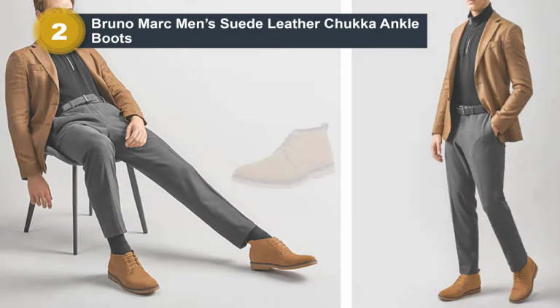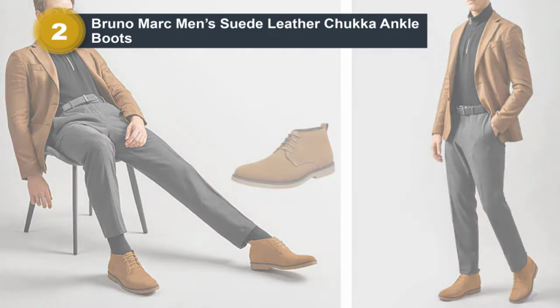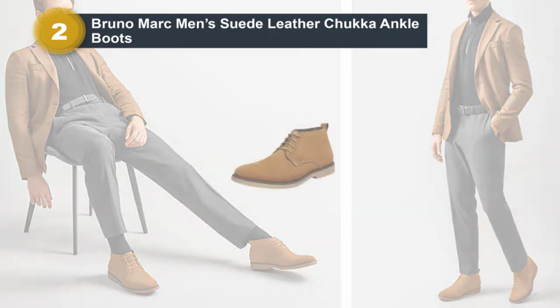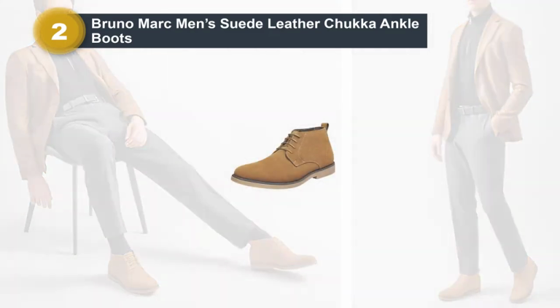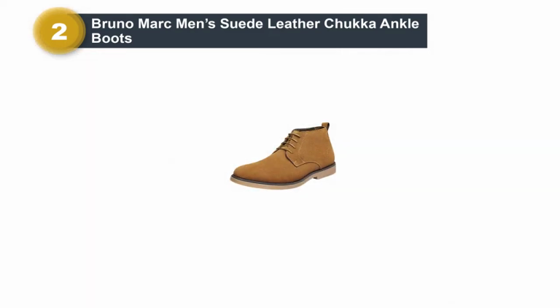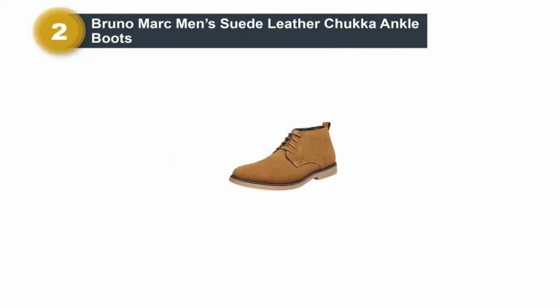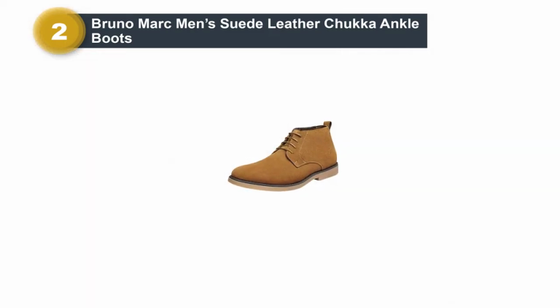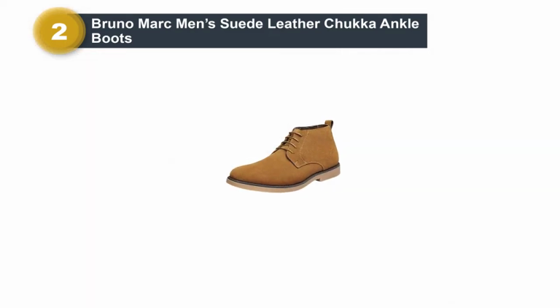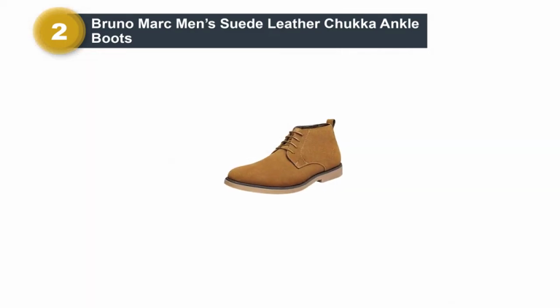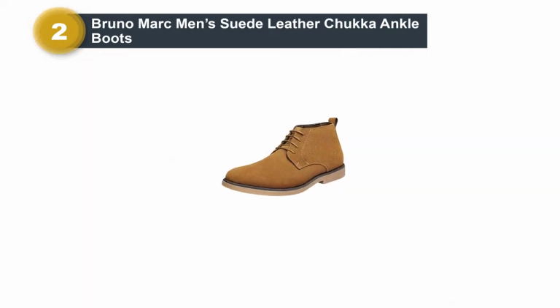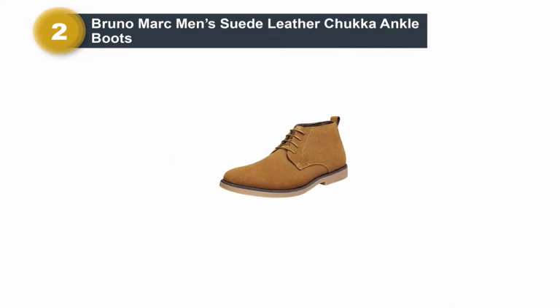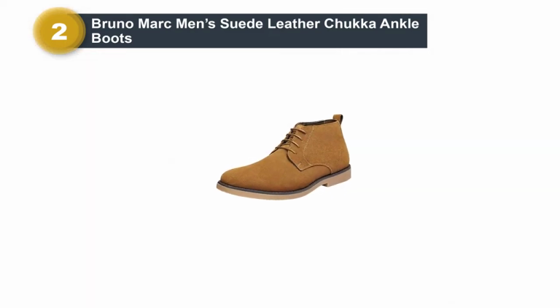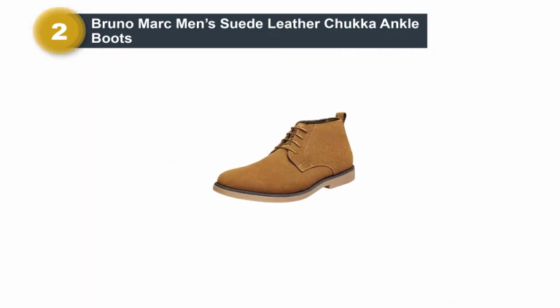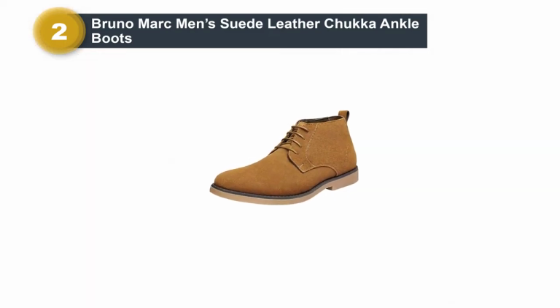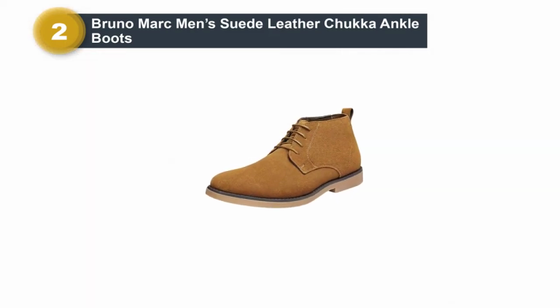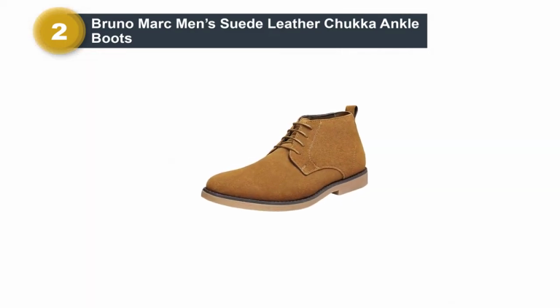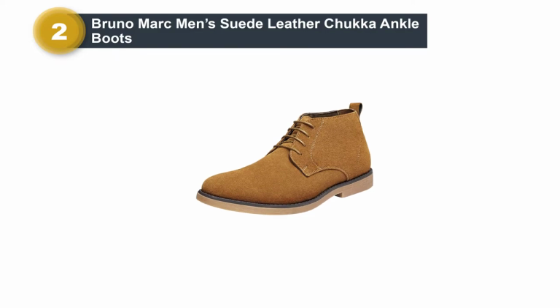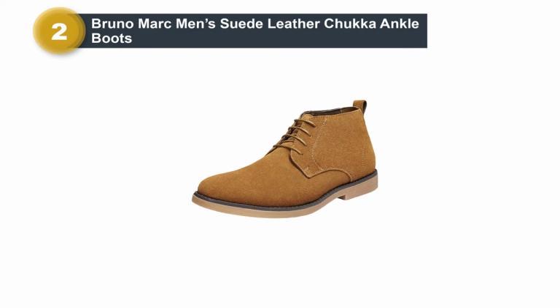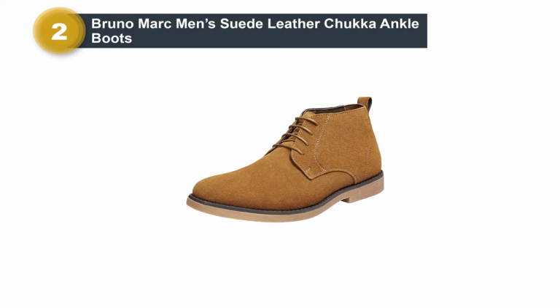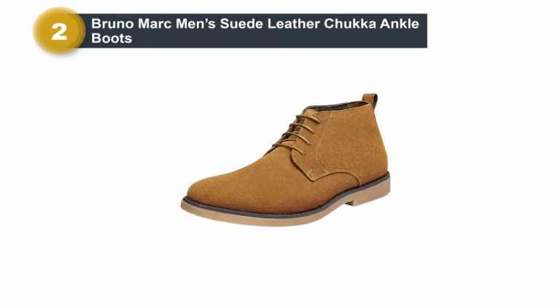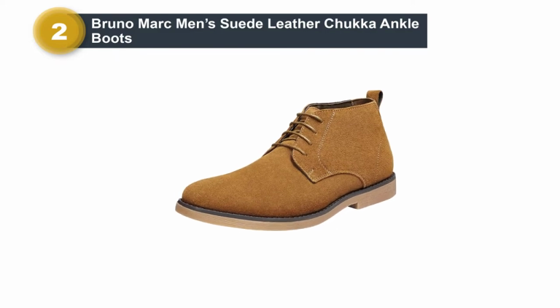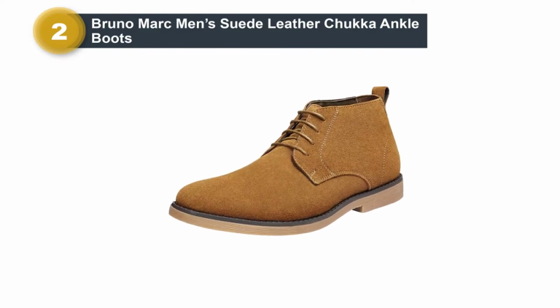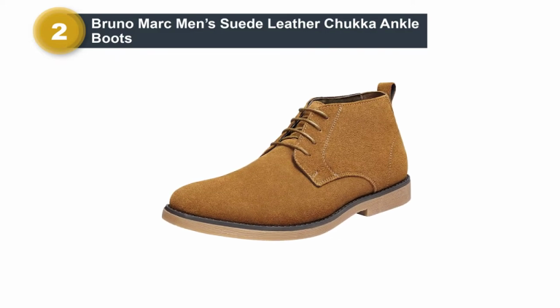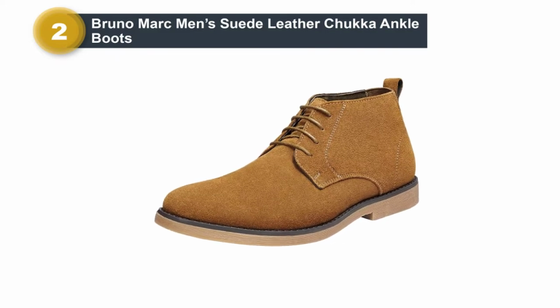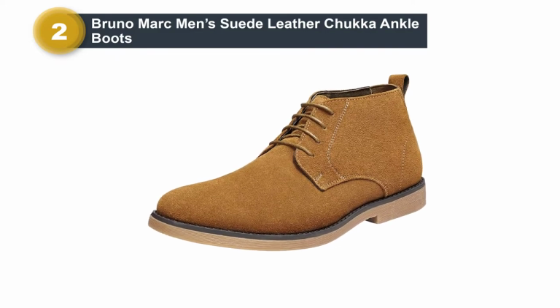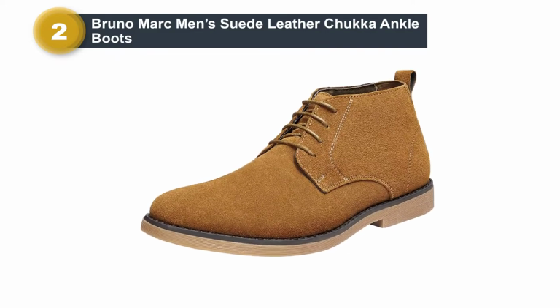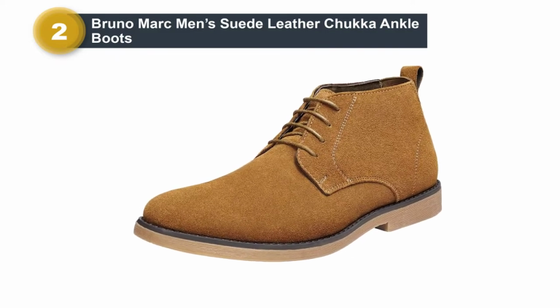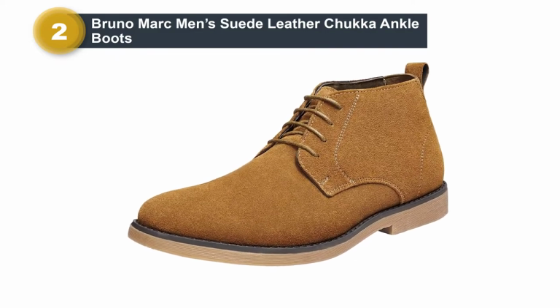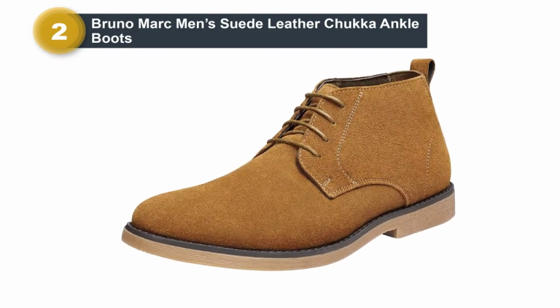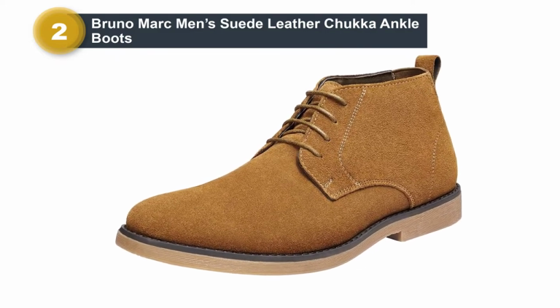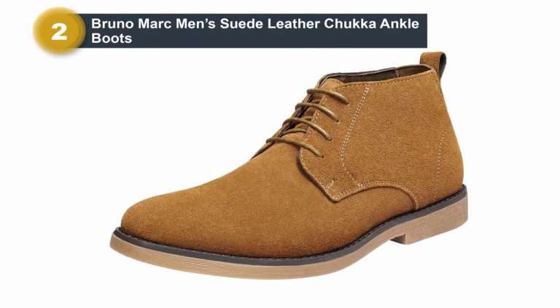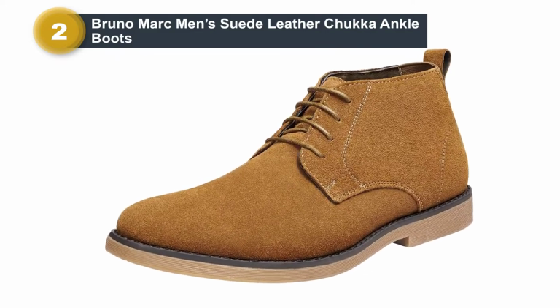The slip-on design makes them super easy to put on and take off, meaning you can be more casual with them than most chukka boots allow.